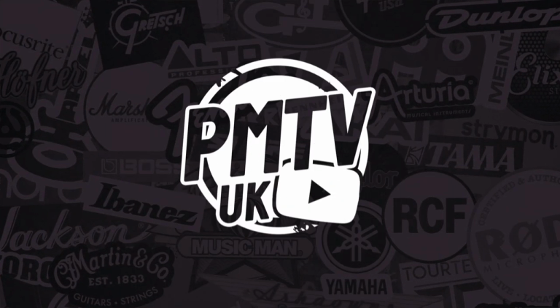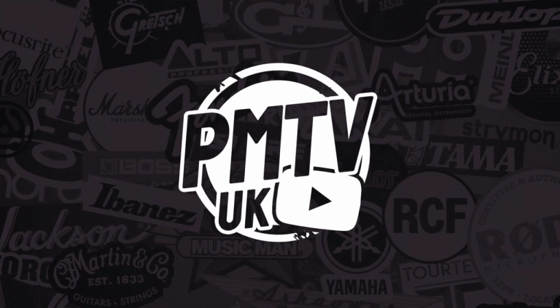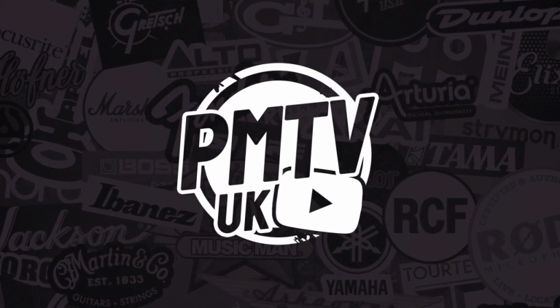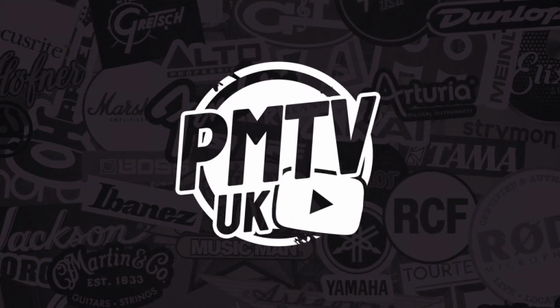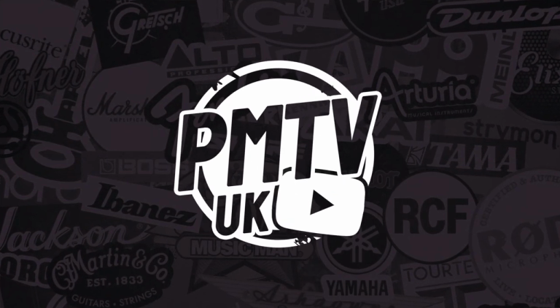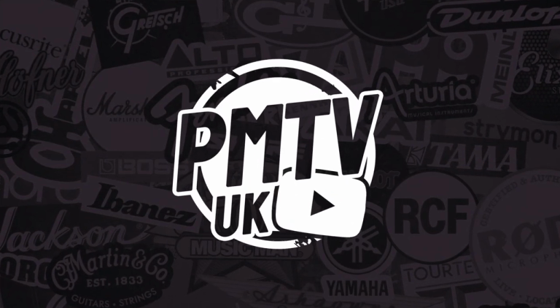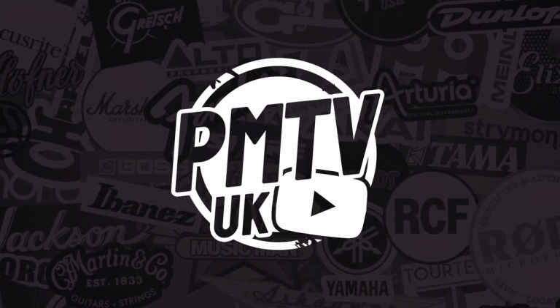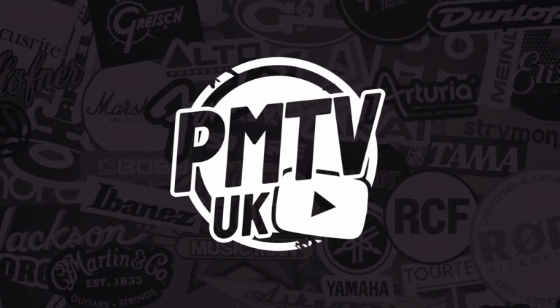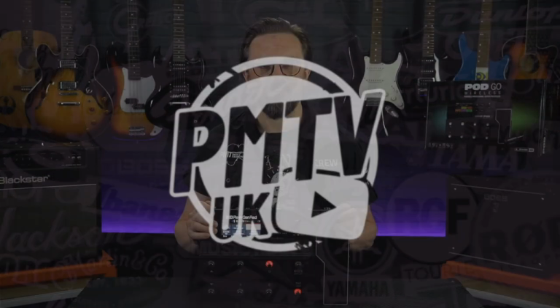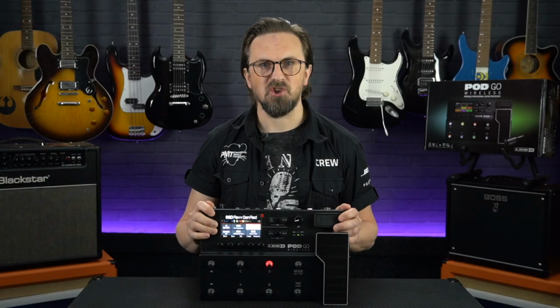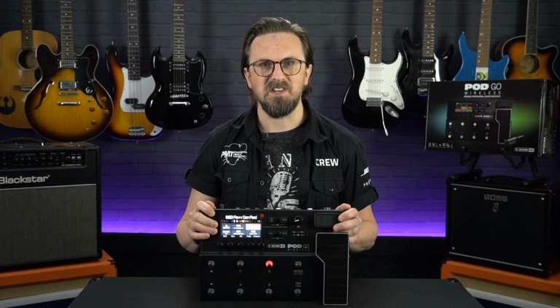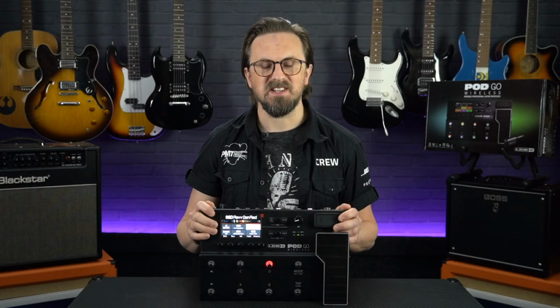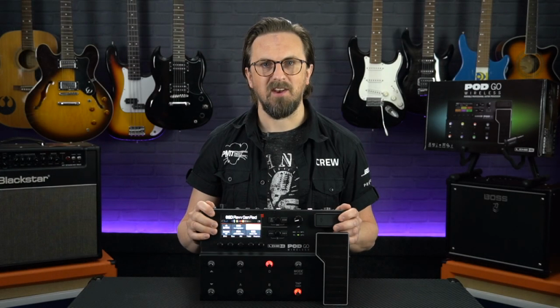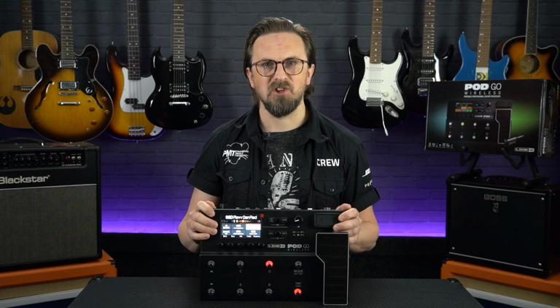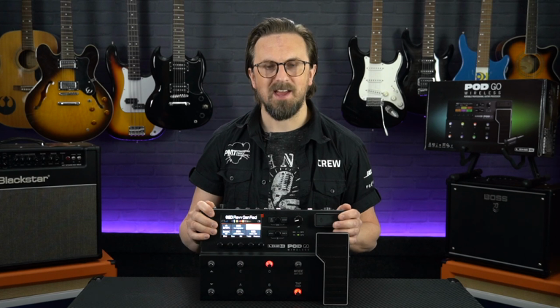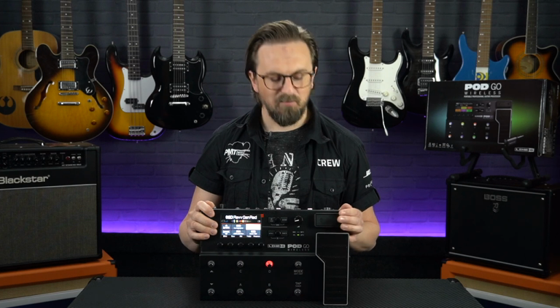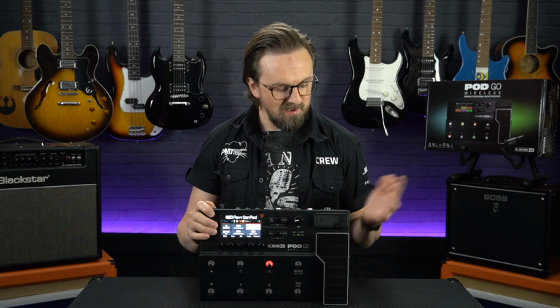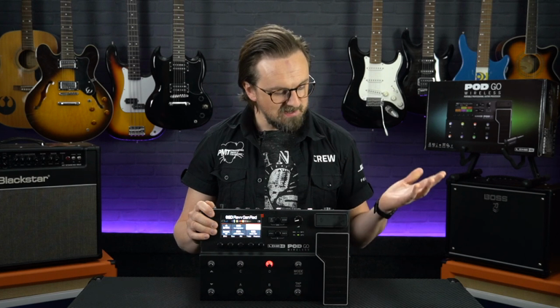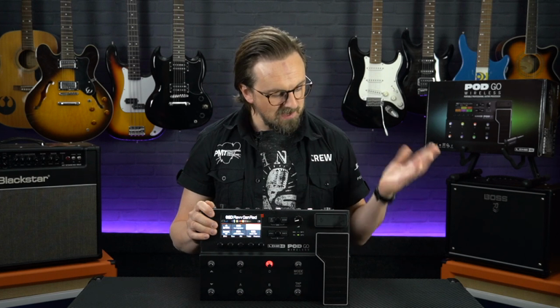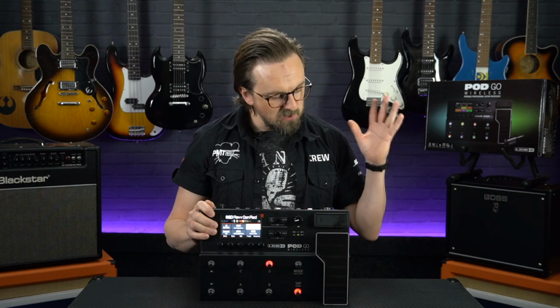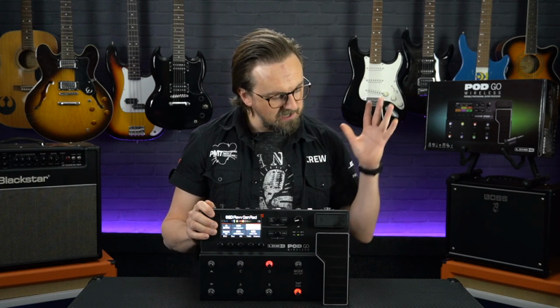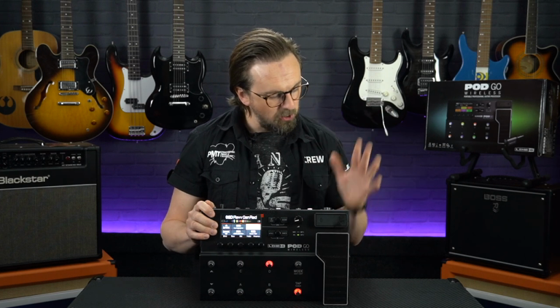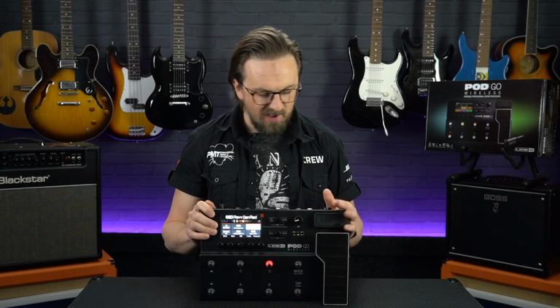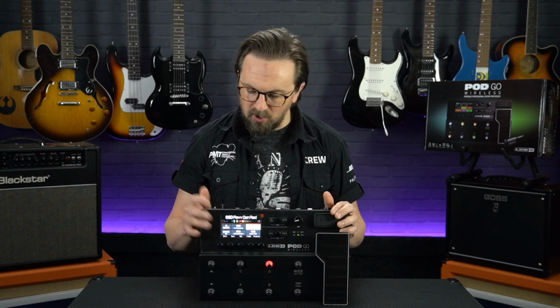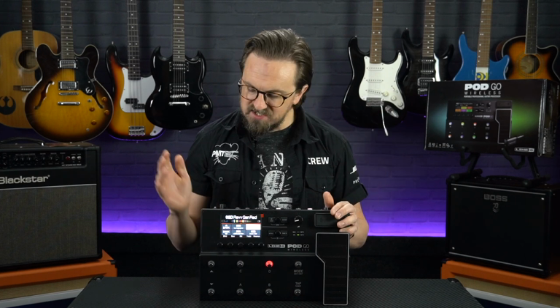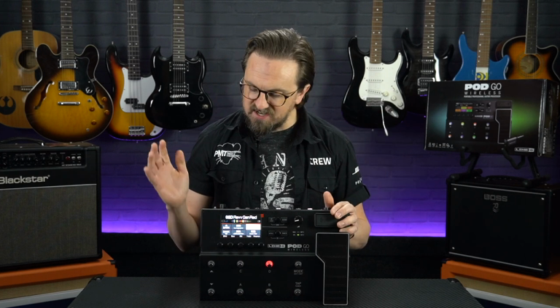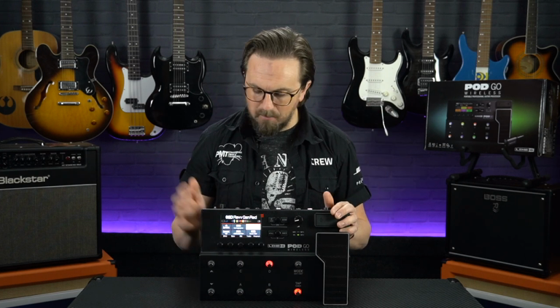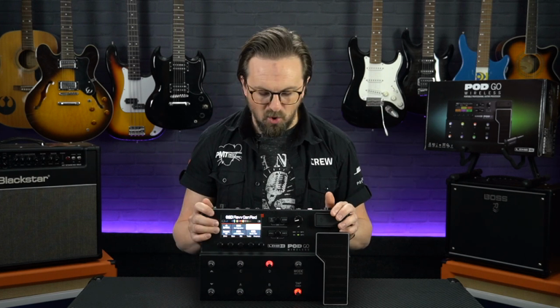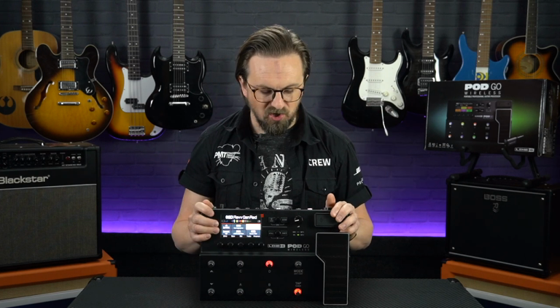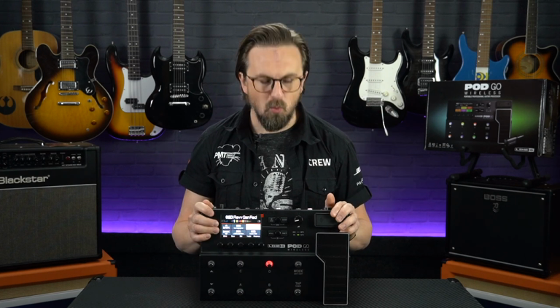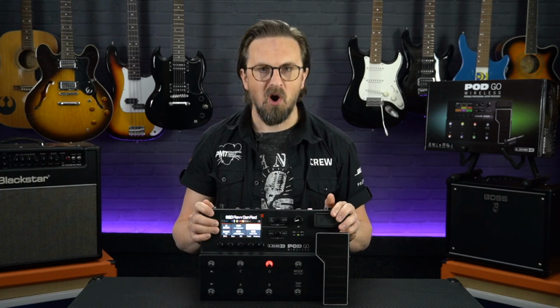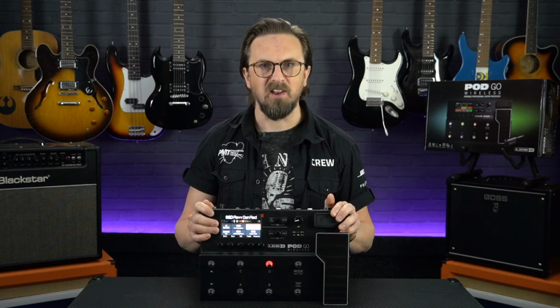Hey everyone, Sam from Professional Music Technology here and today we're taking a look at the Line 6 Podgo Wireless.